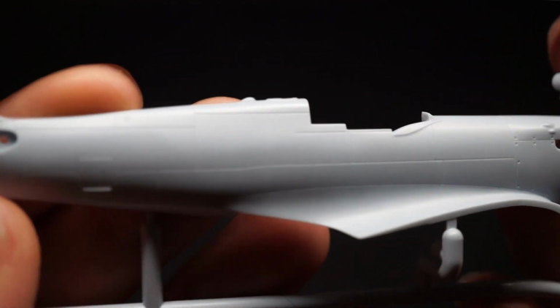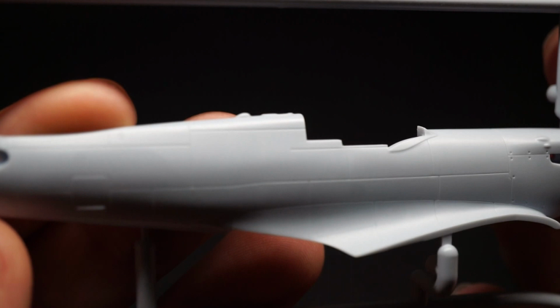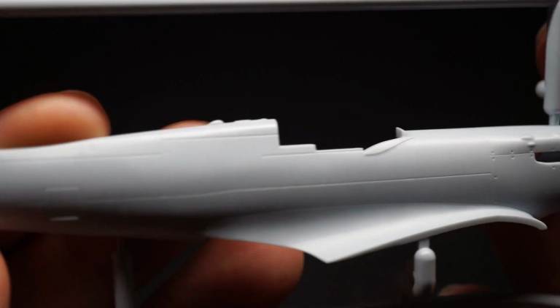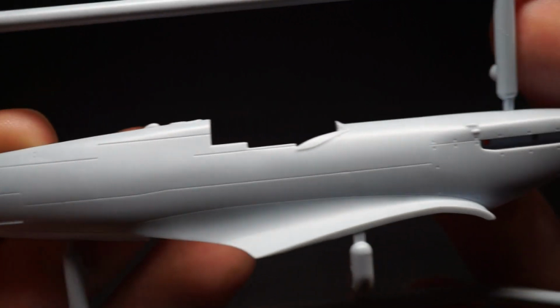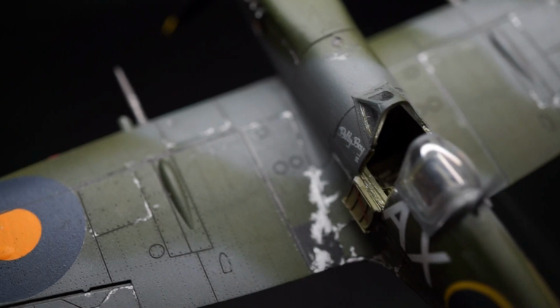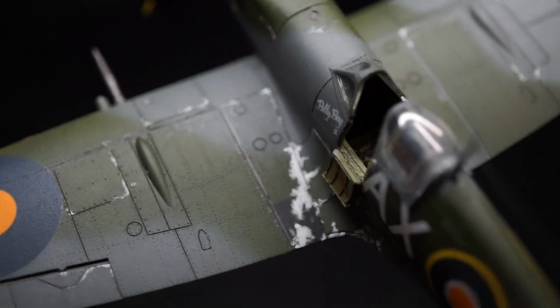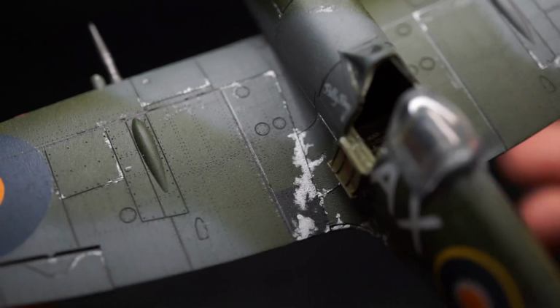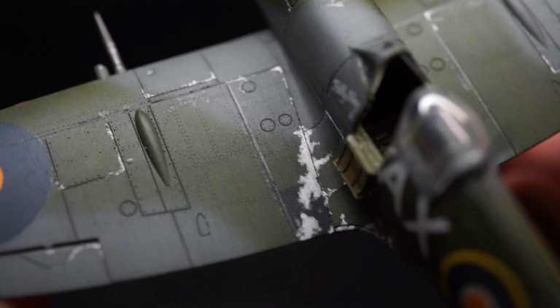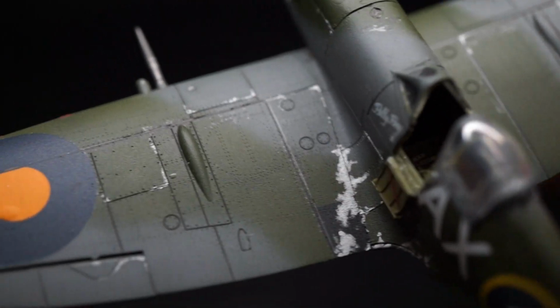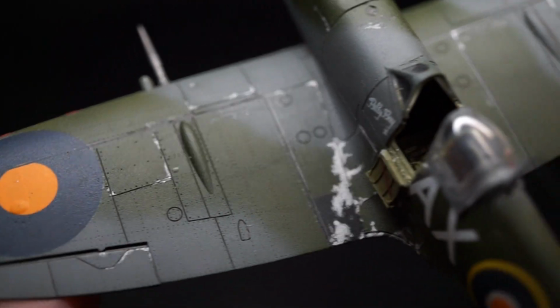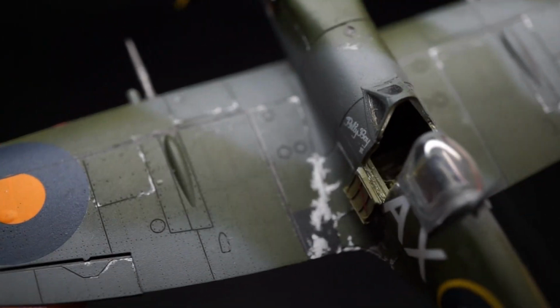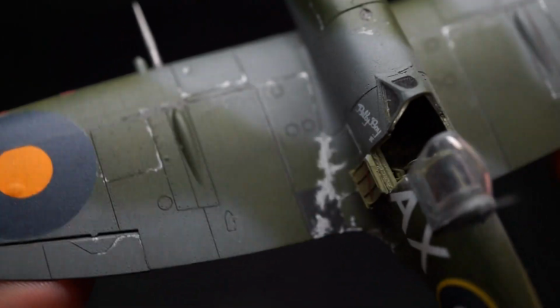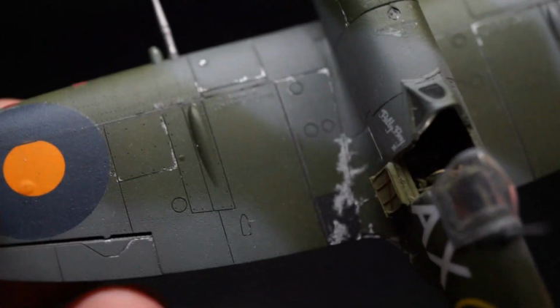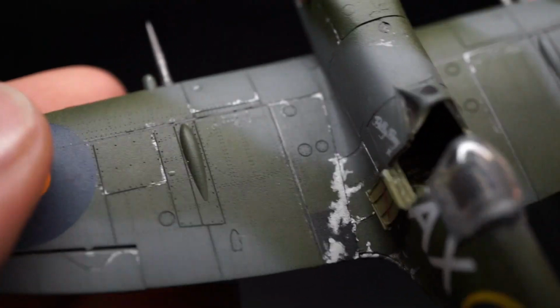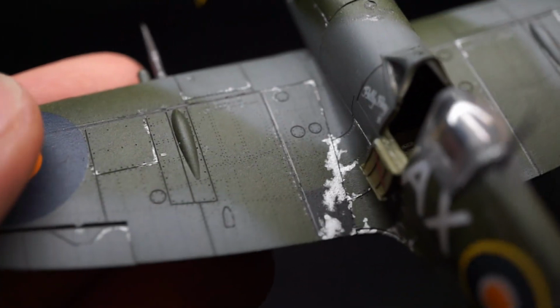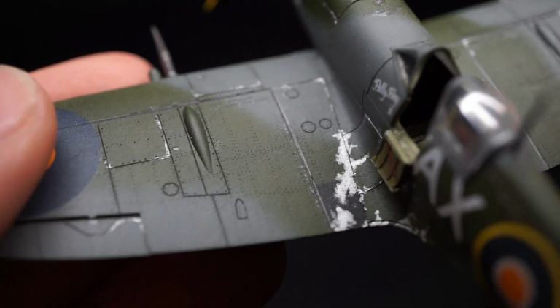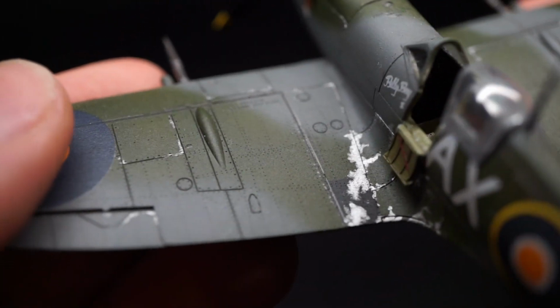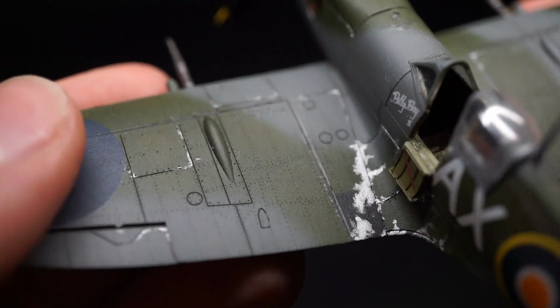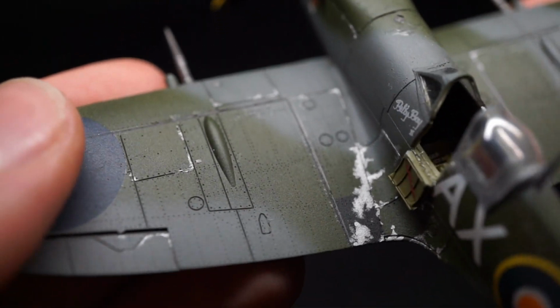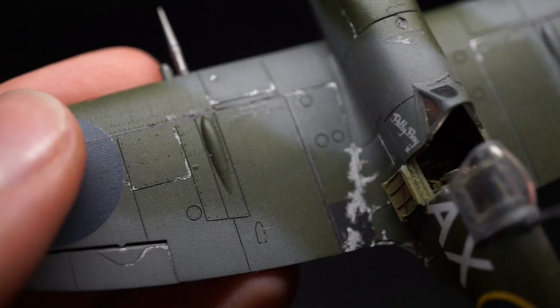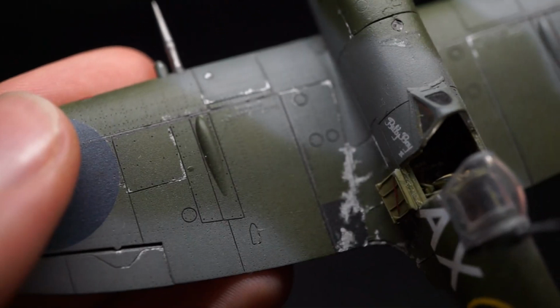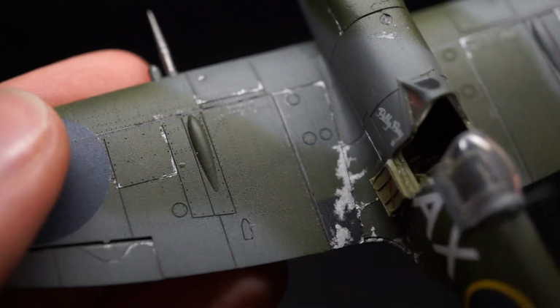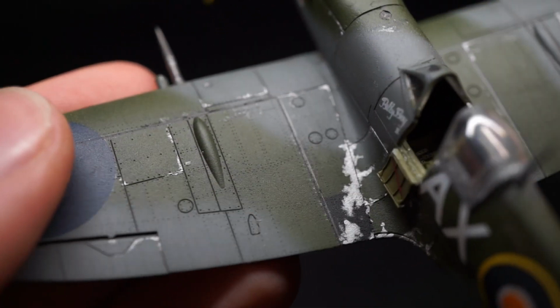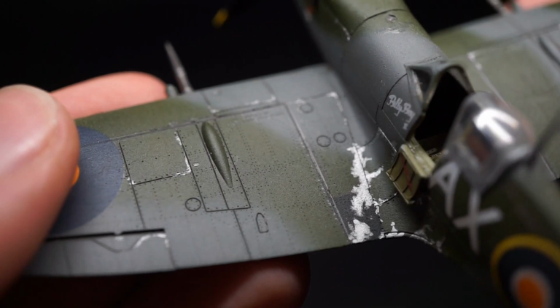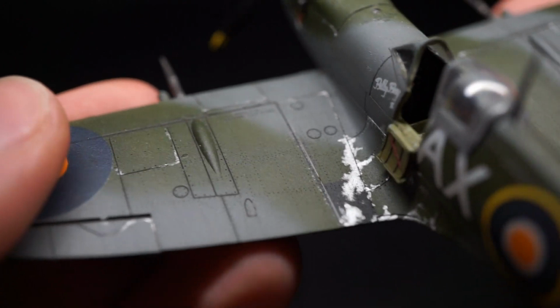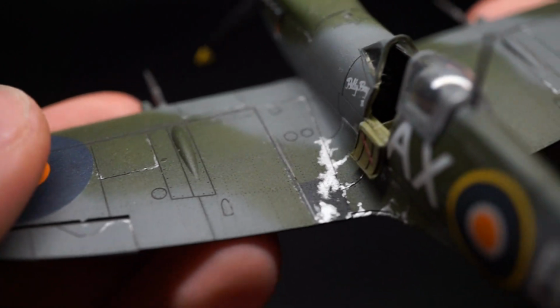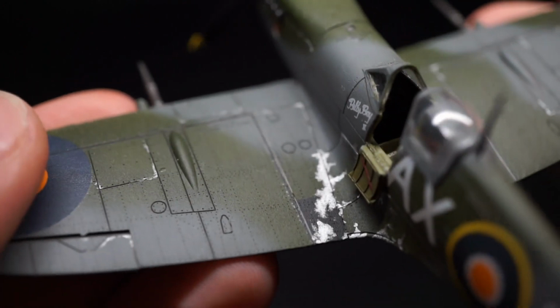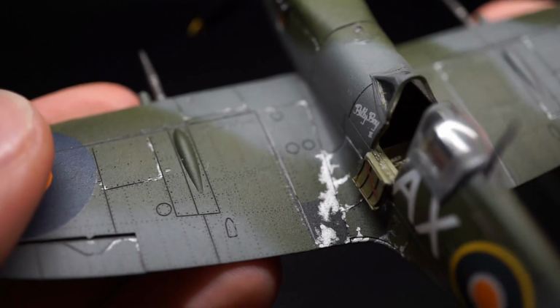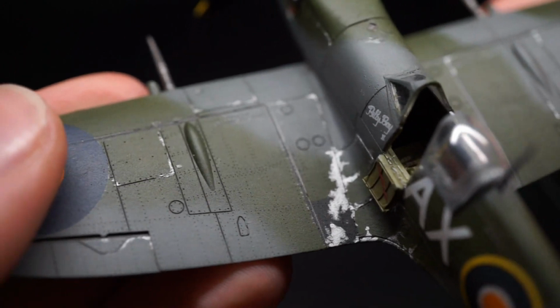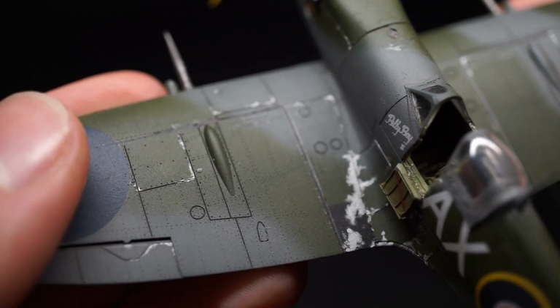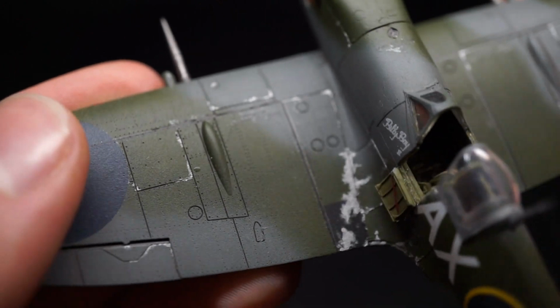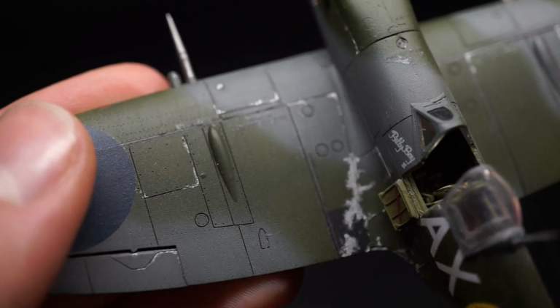For example, this Eduard Mark VIII Spitfire was tooled back in 2016 and features every single rivet line pre-moulded.